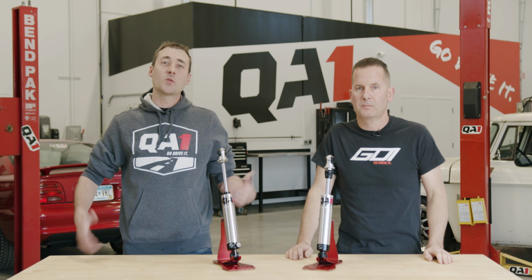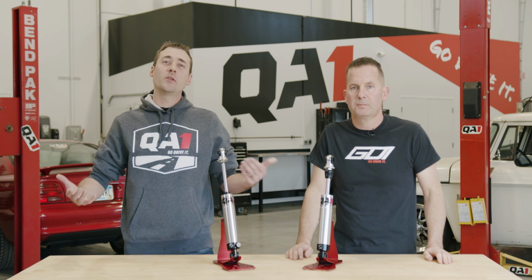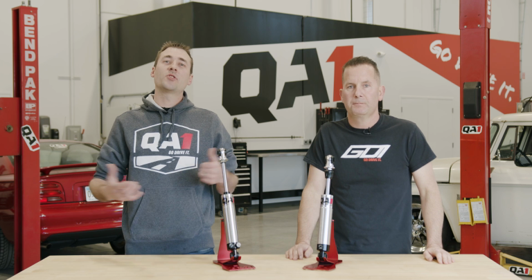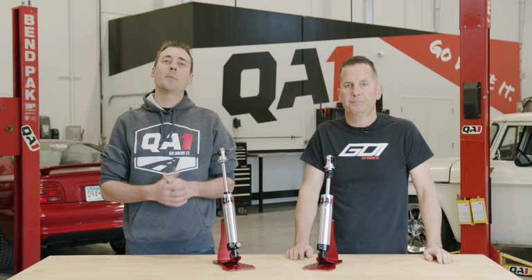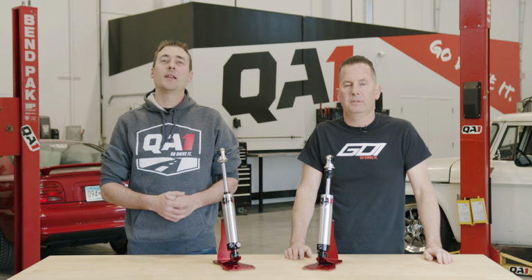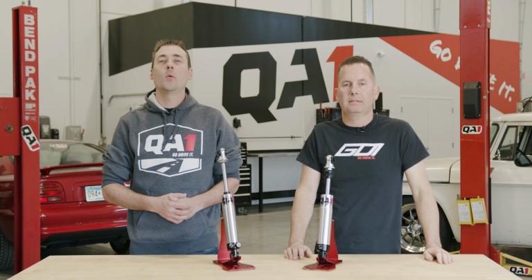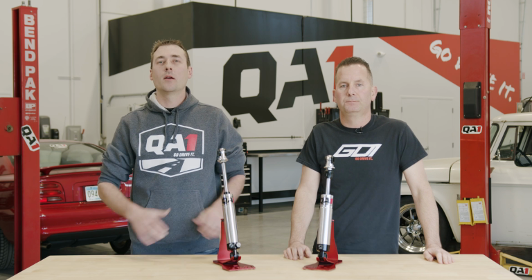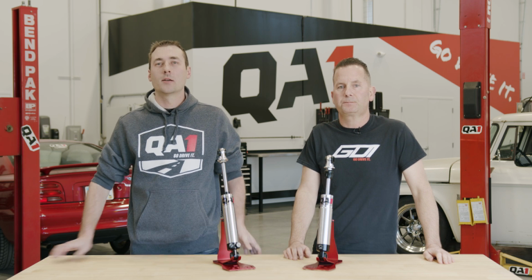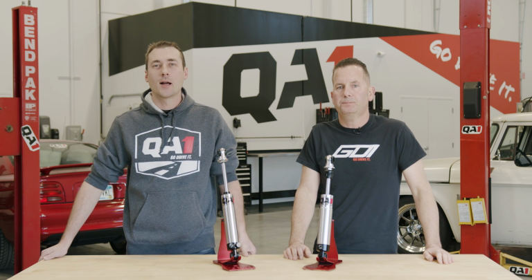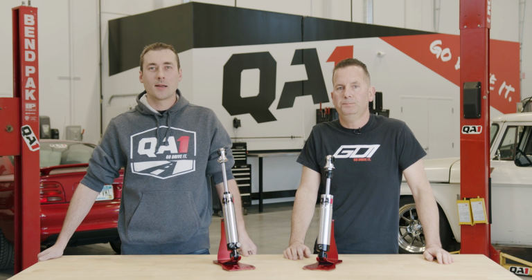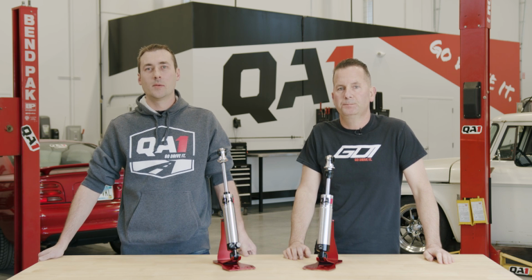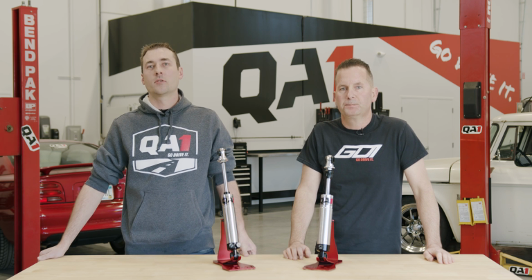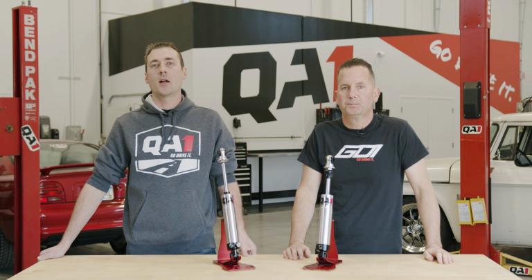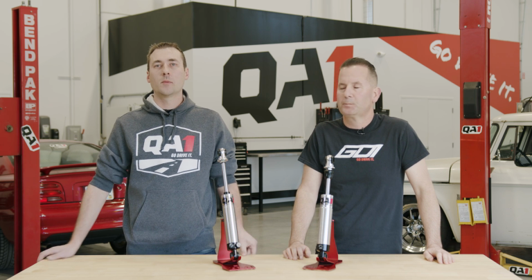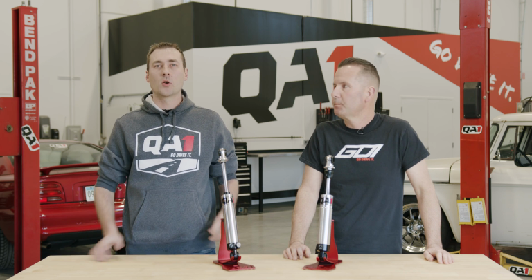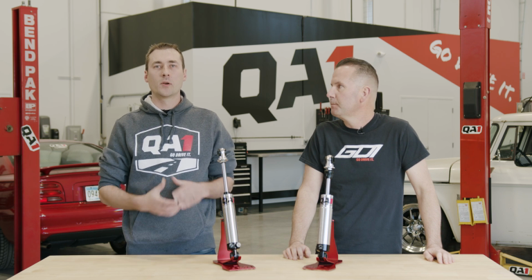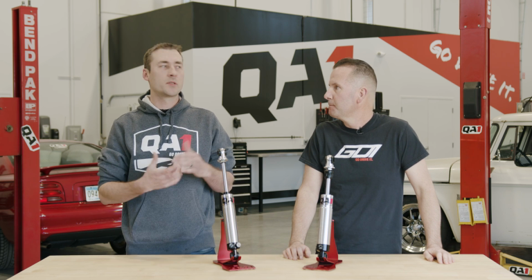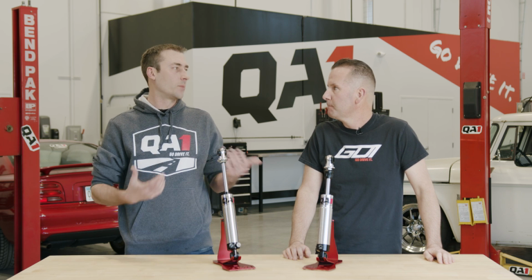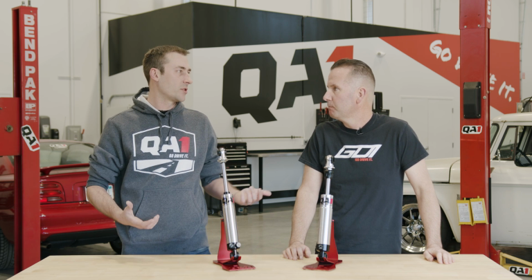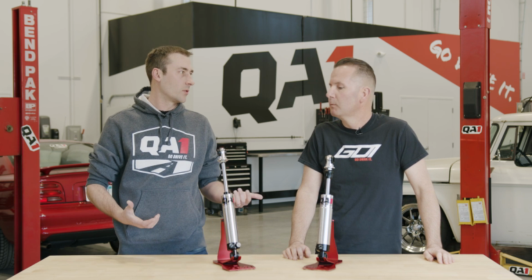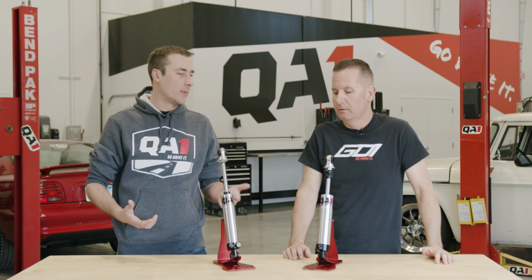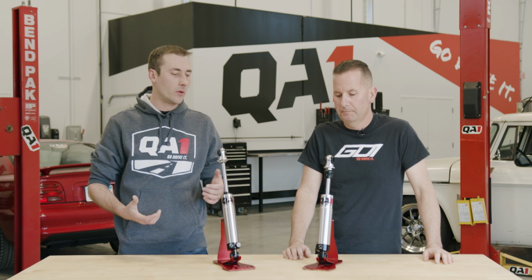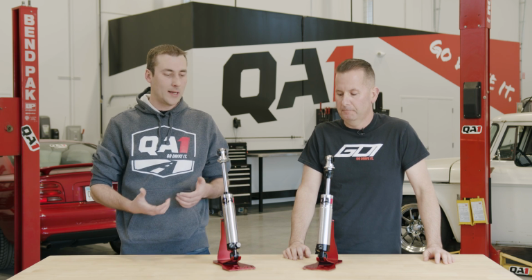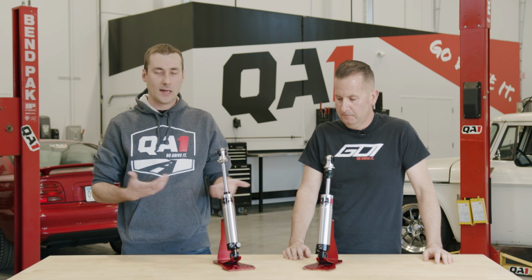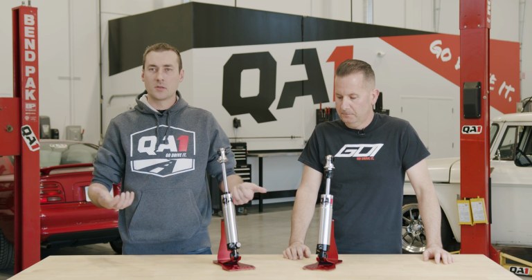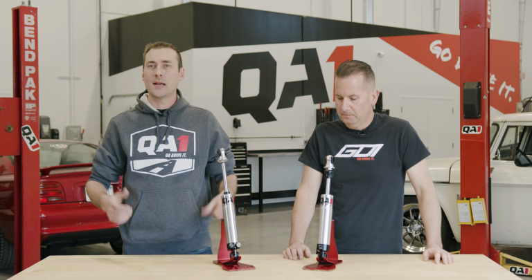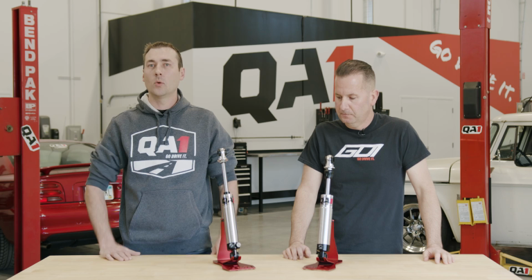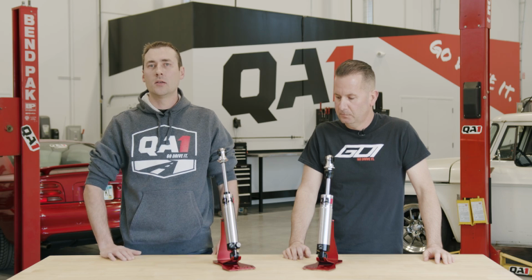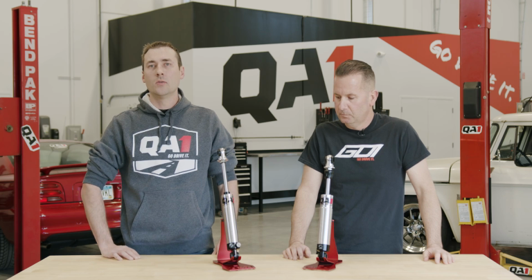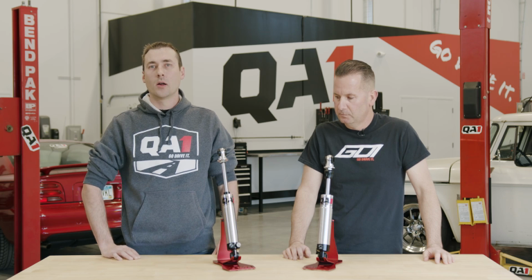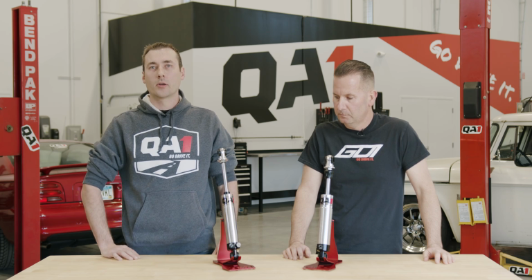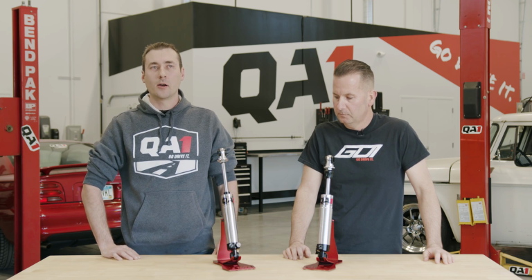We're here in the shop today talking about shock absorbers, compression, rebound, and understanding what they do on your car.